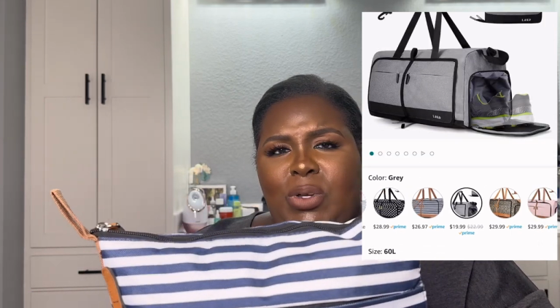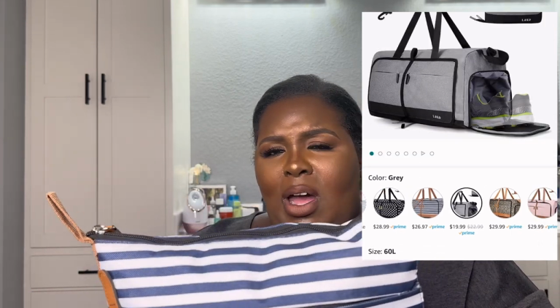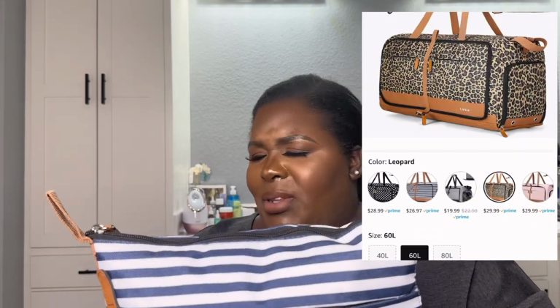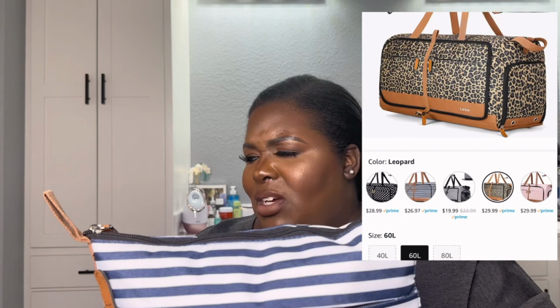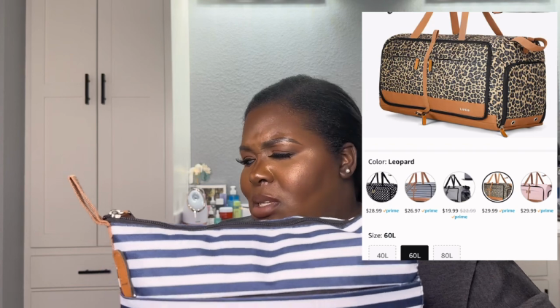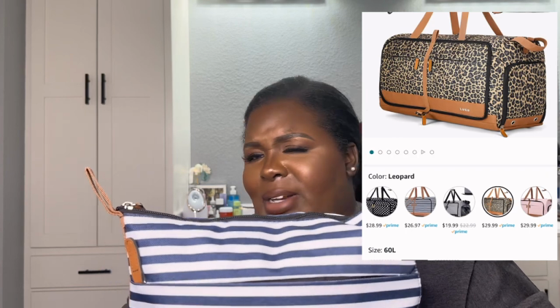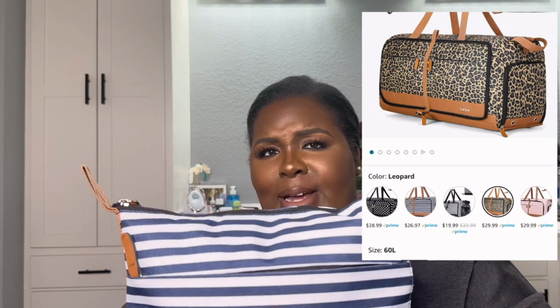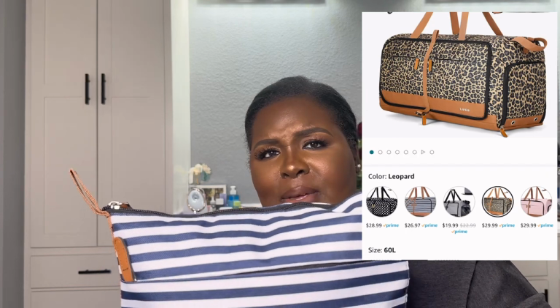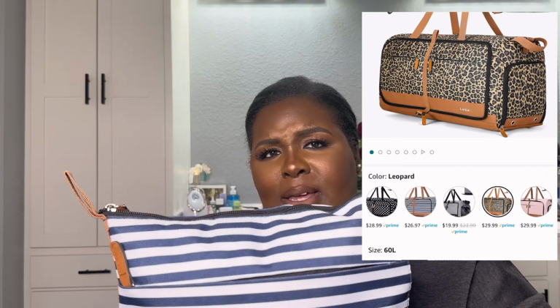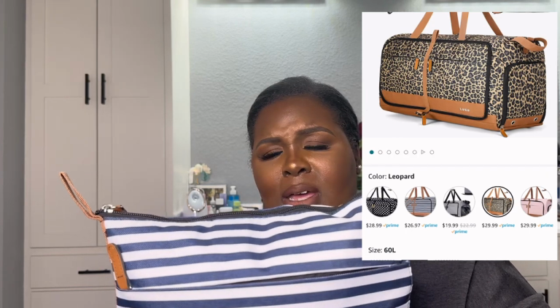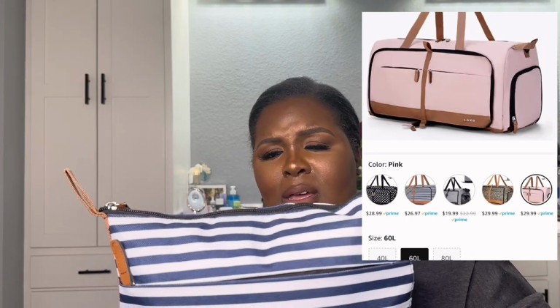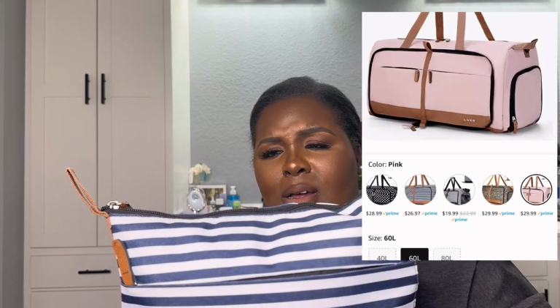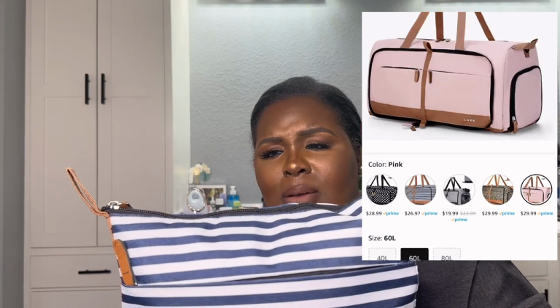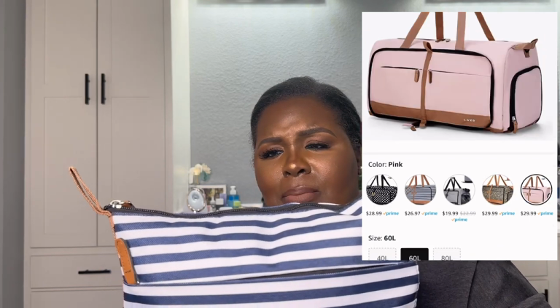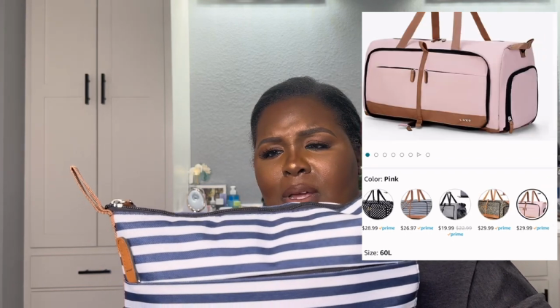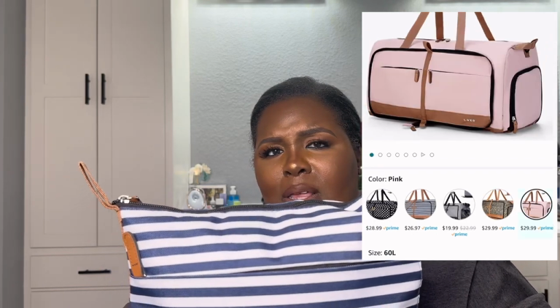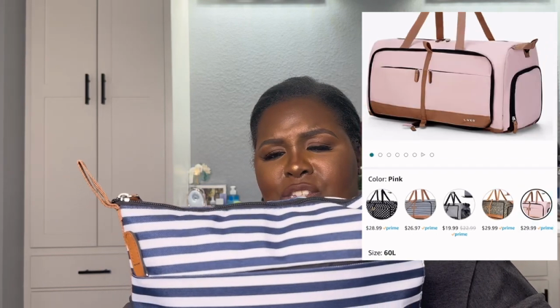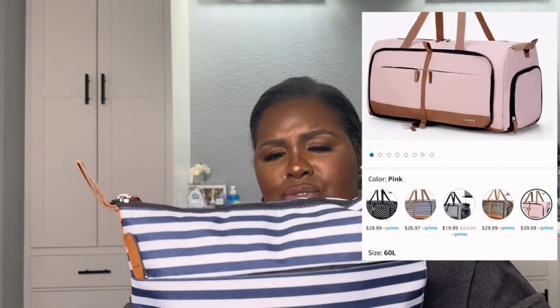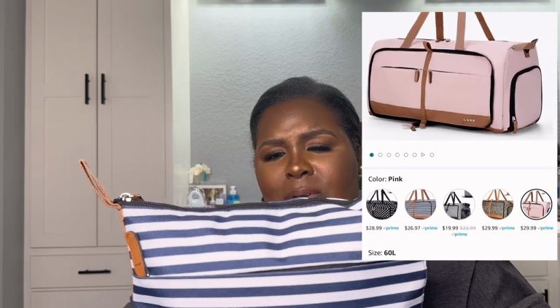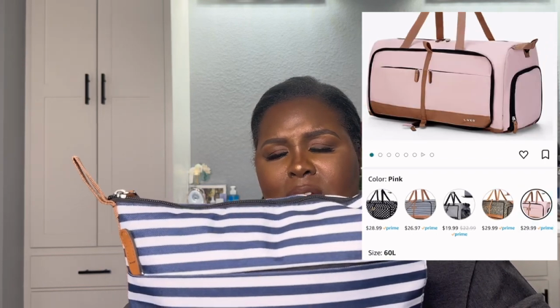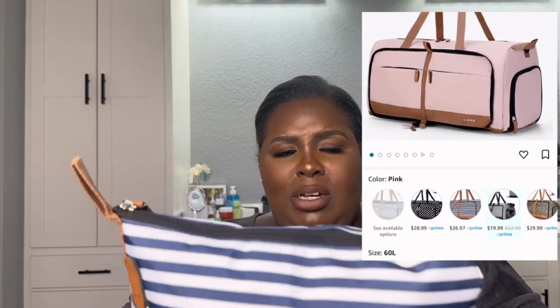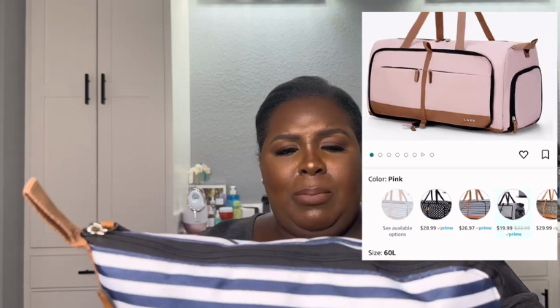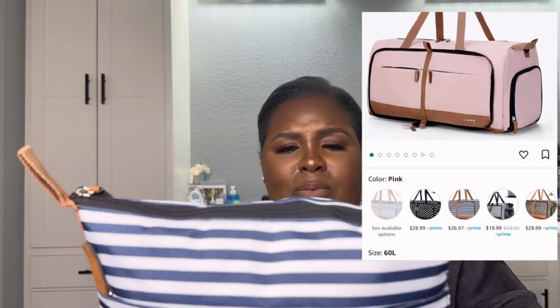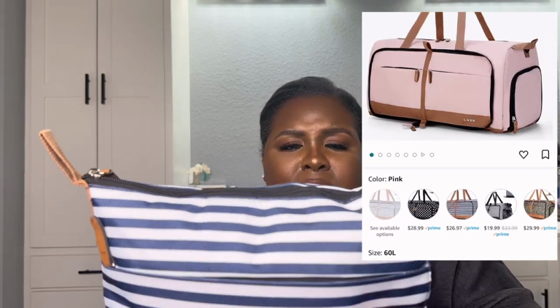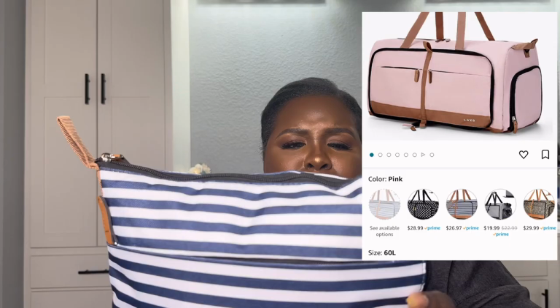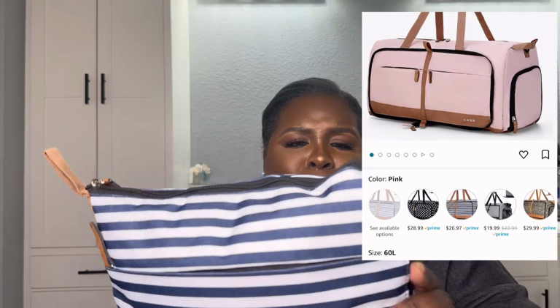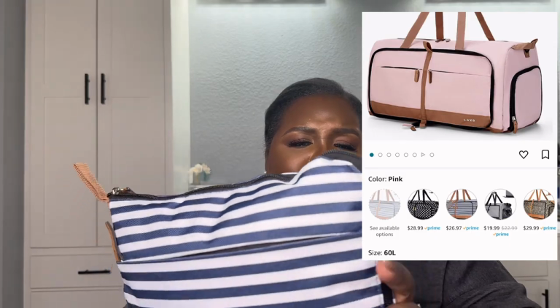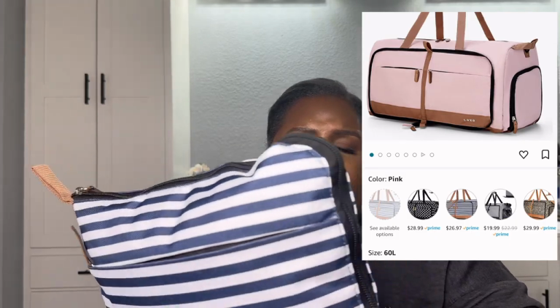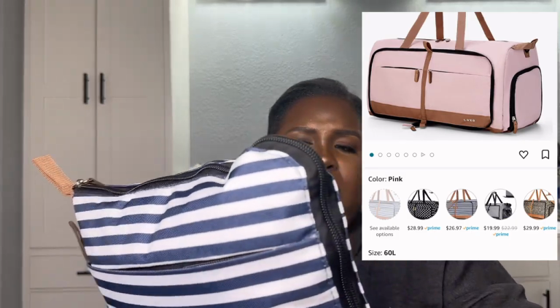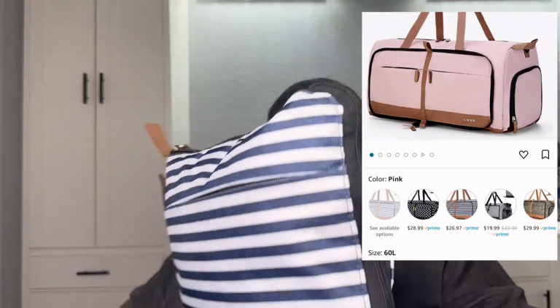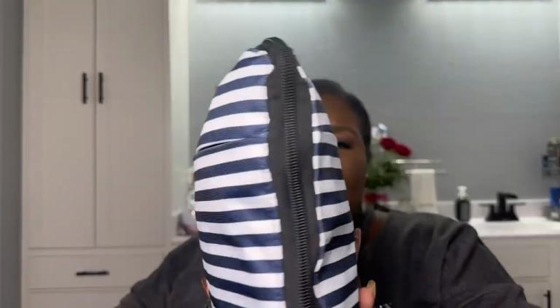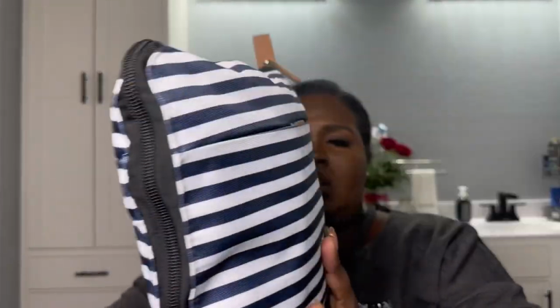It comes in different styles and colors — not just this blue and white. It comes in solid colors like black and pink, and a couple of other prints as well.